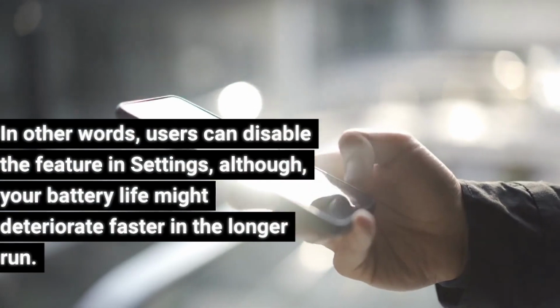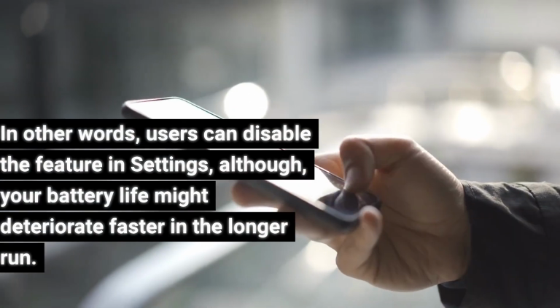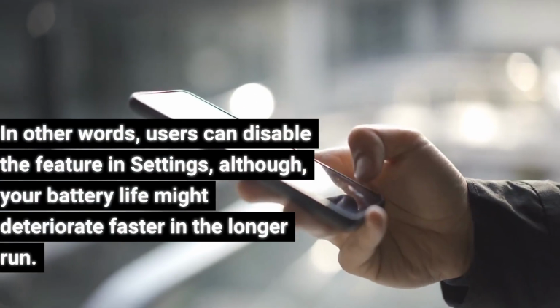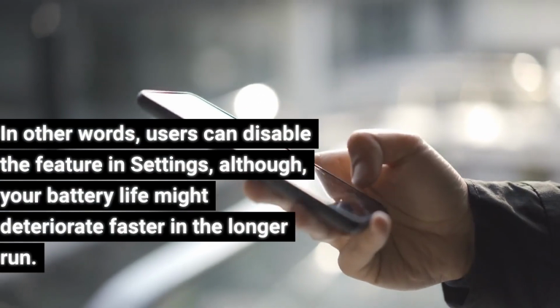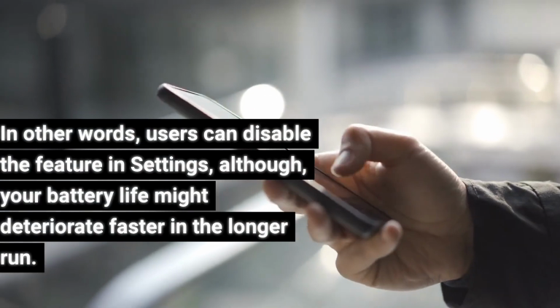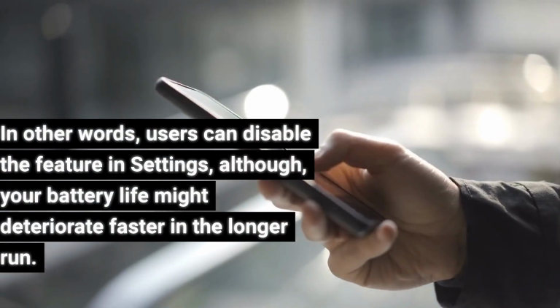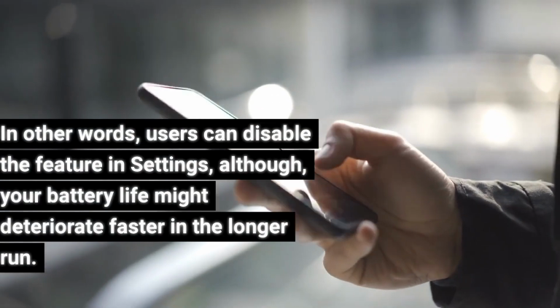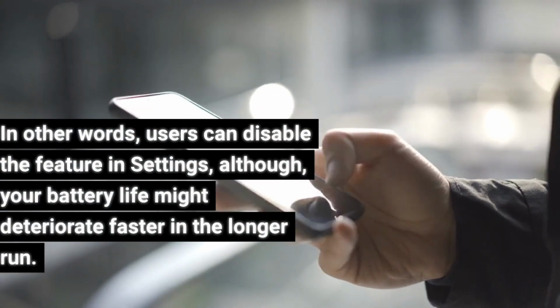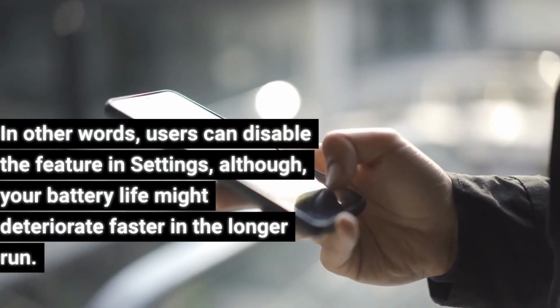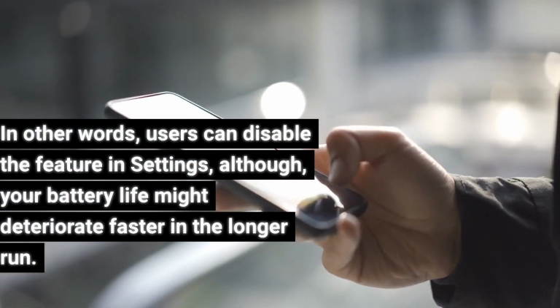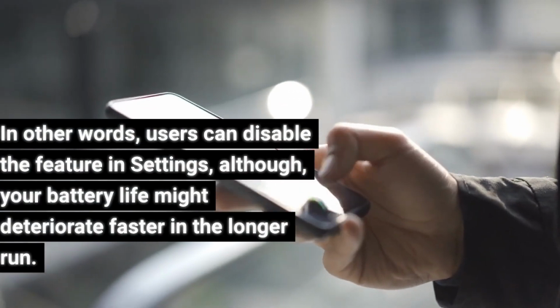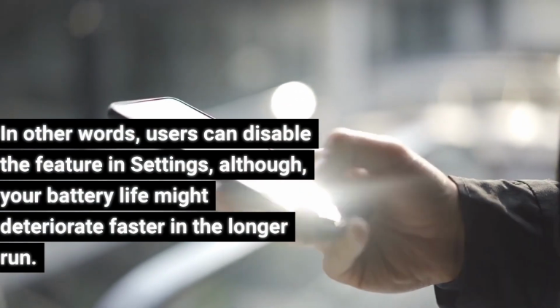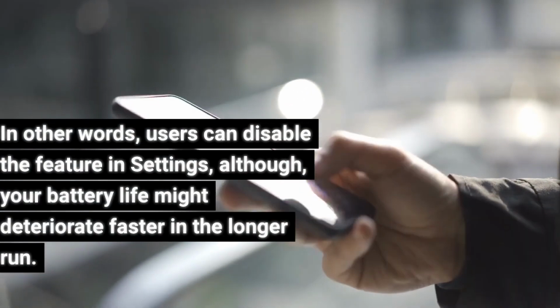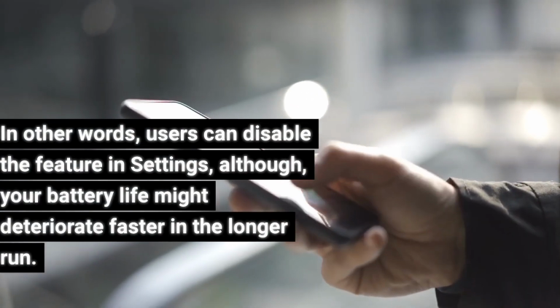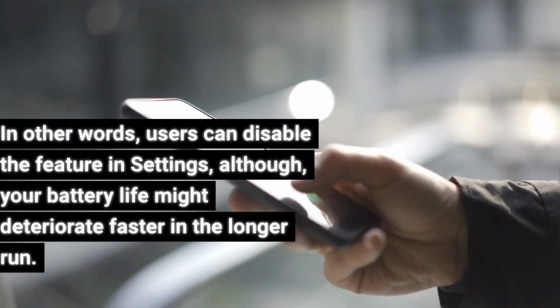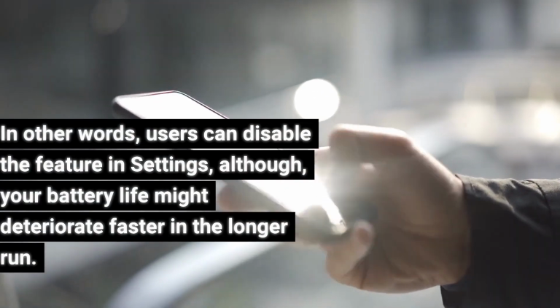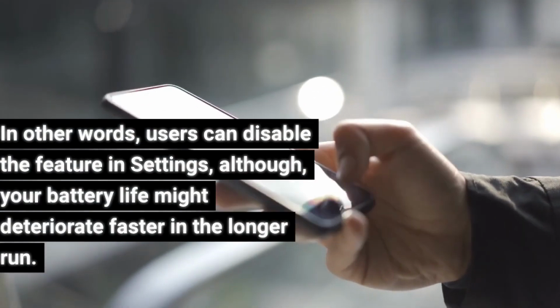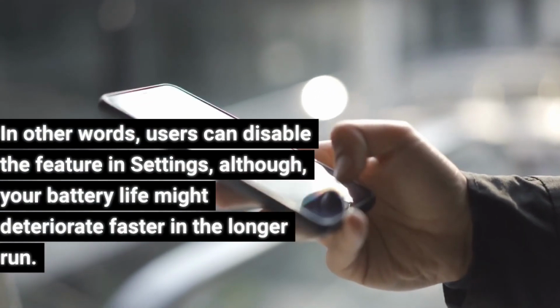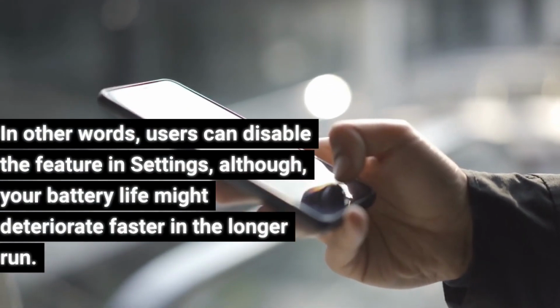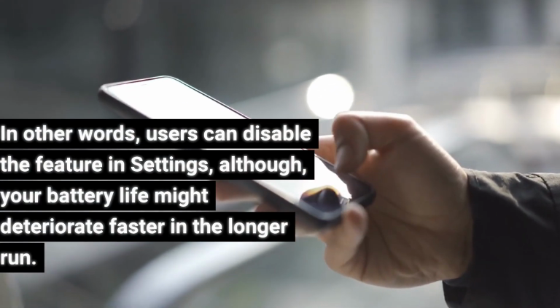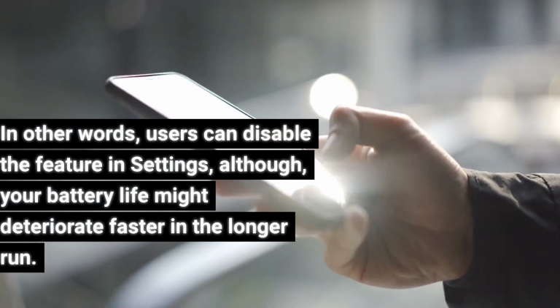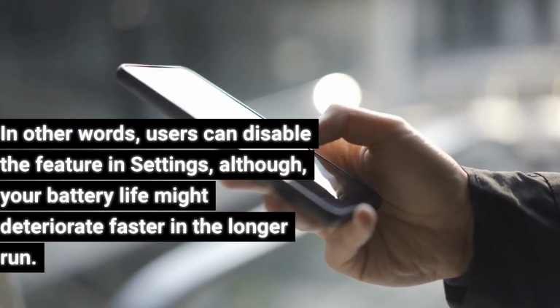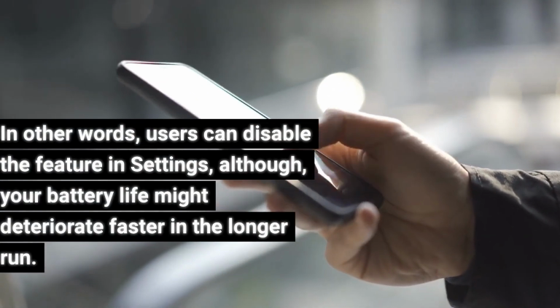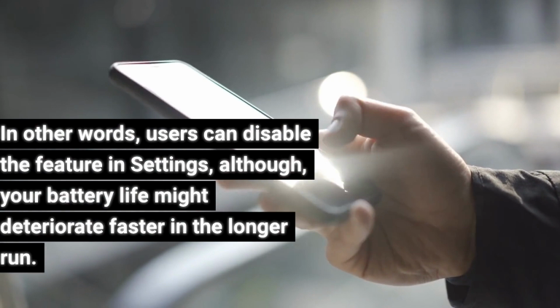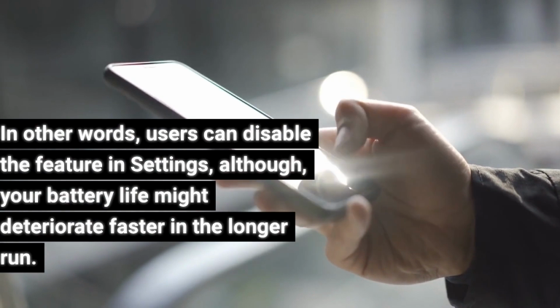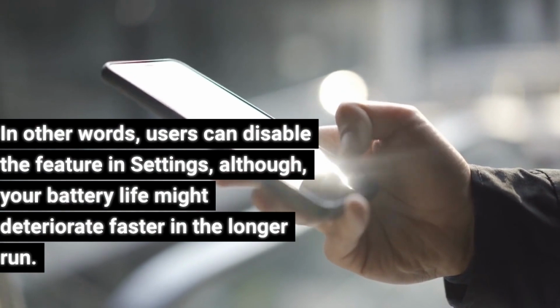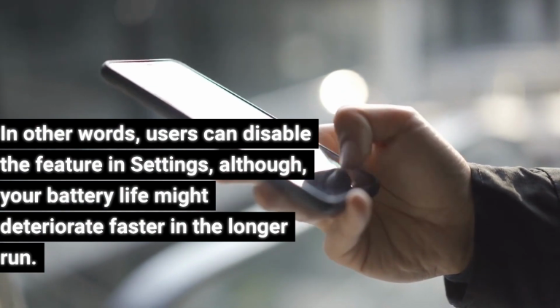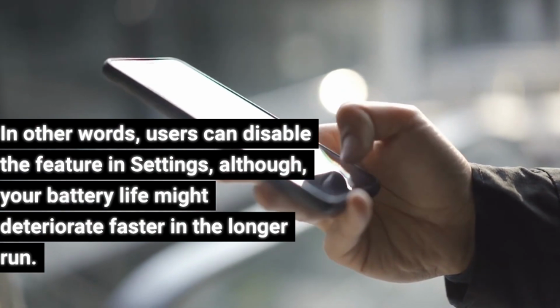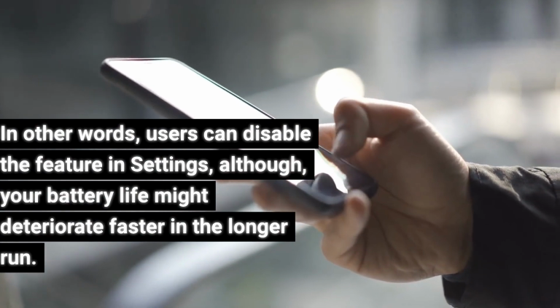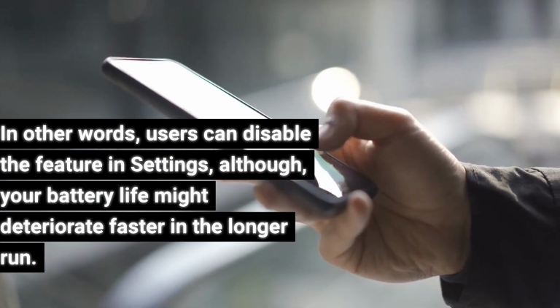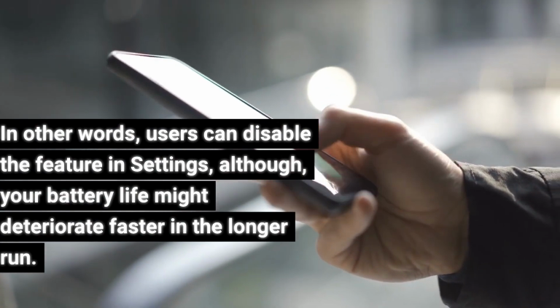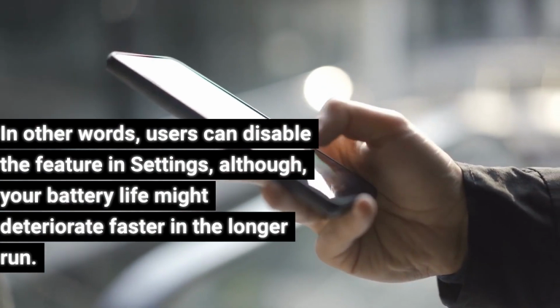Users can disable the feature in settings, although your battery life might deteriorate faster in the longer run.